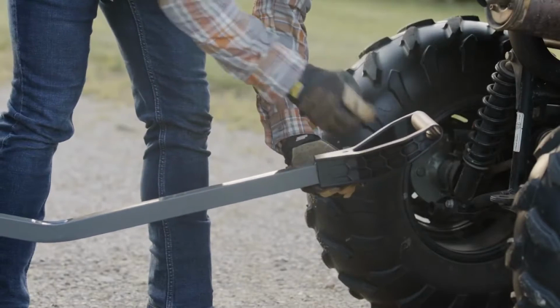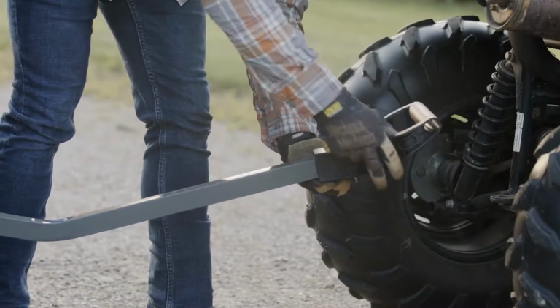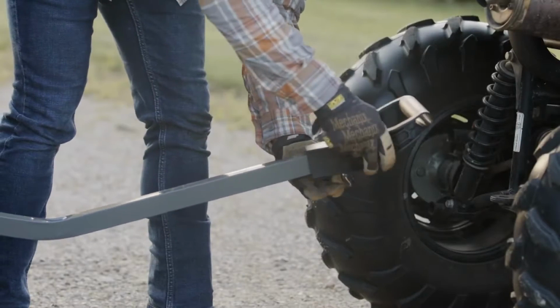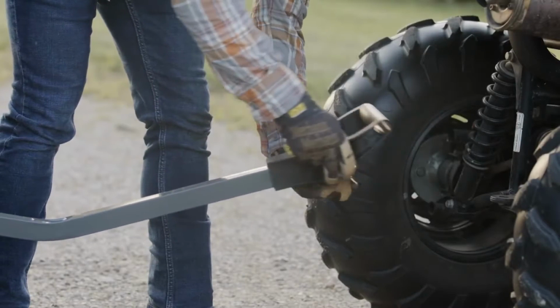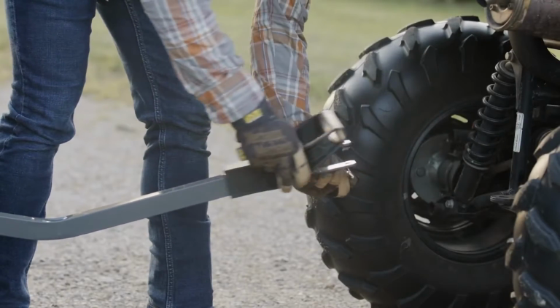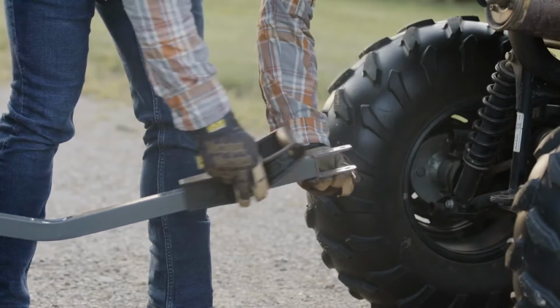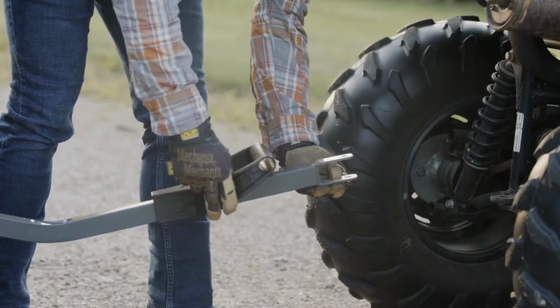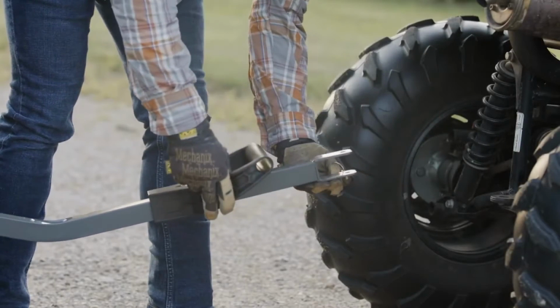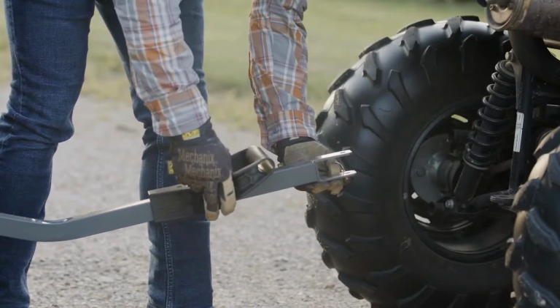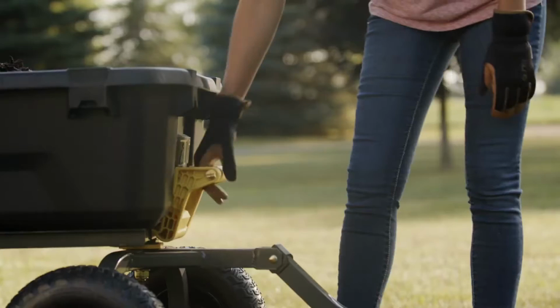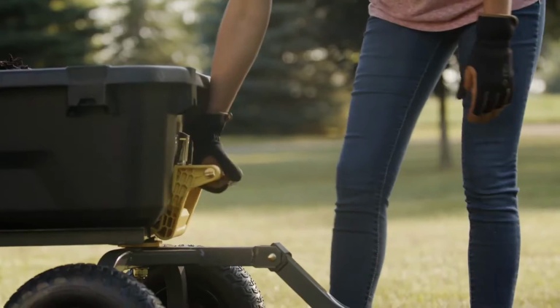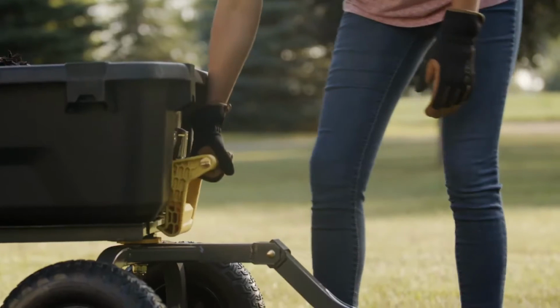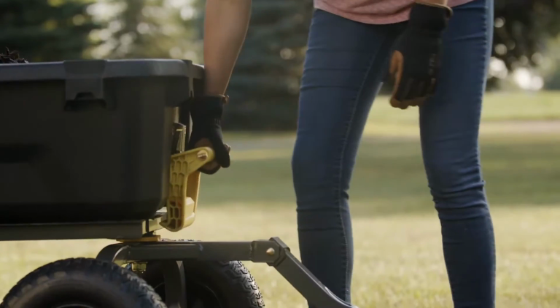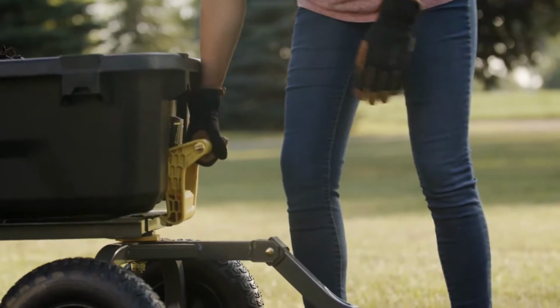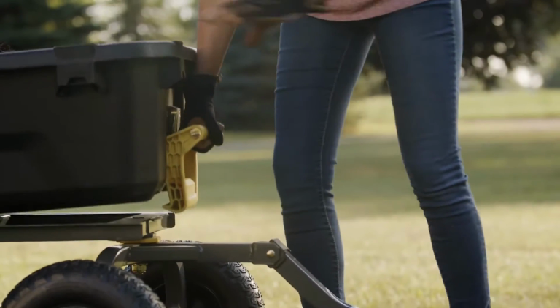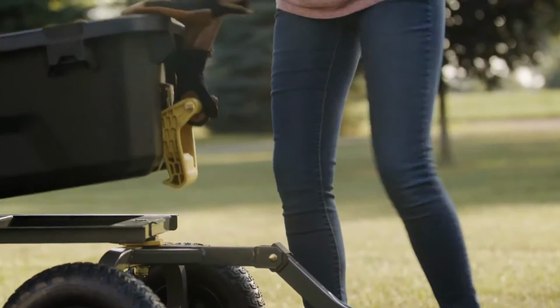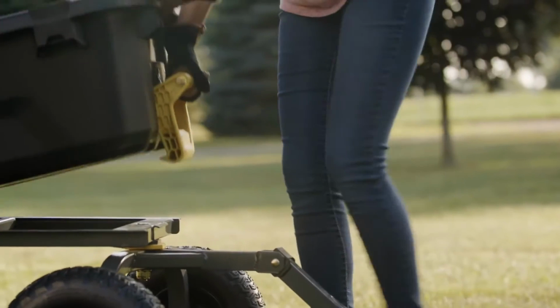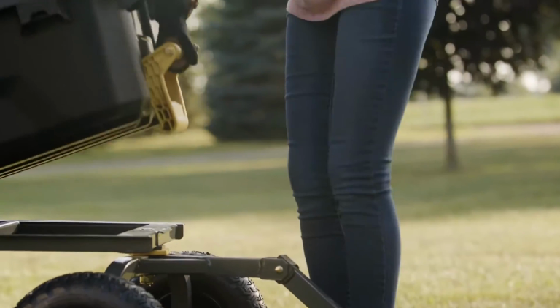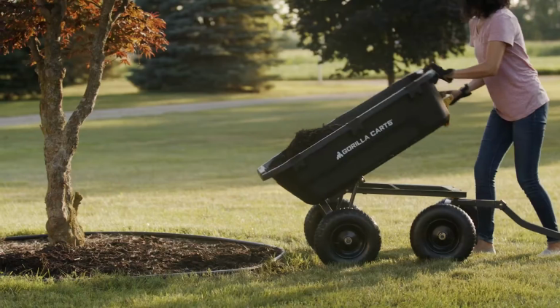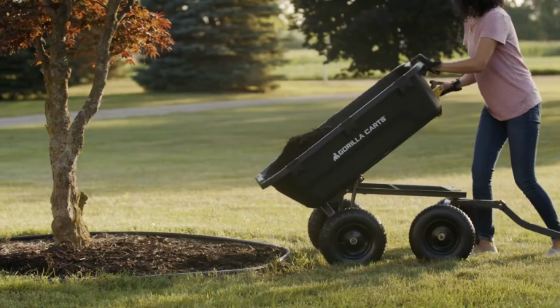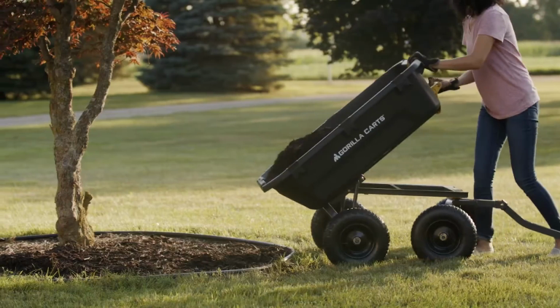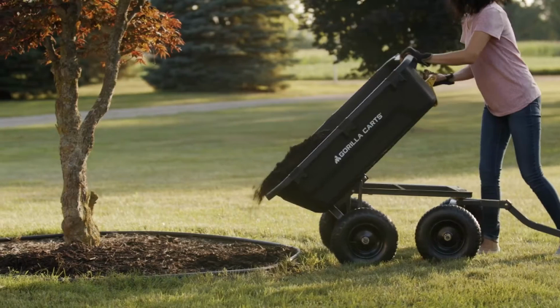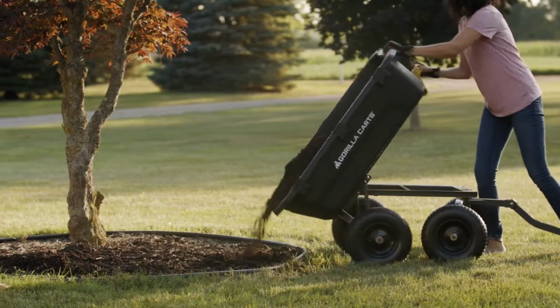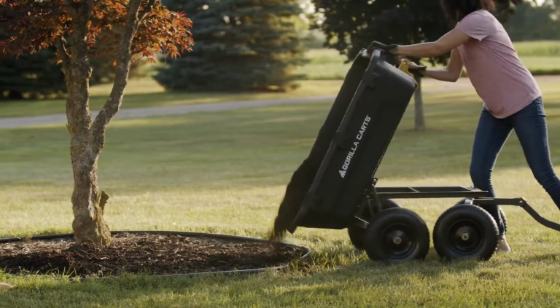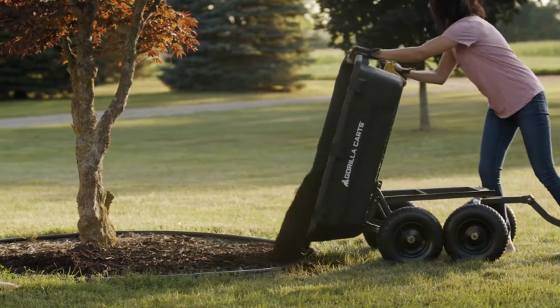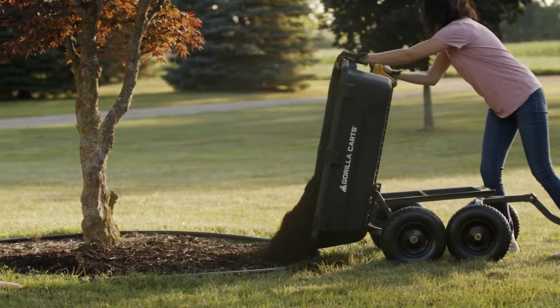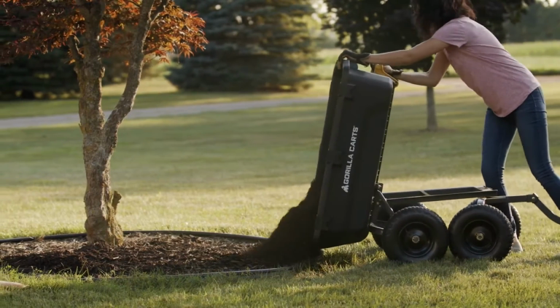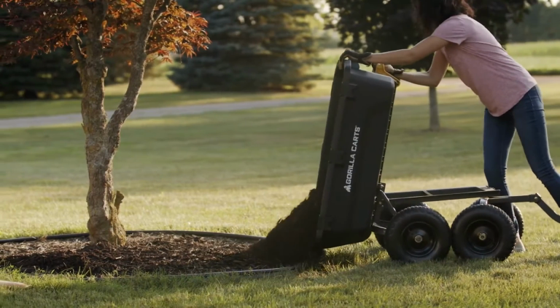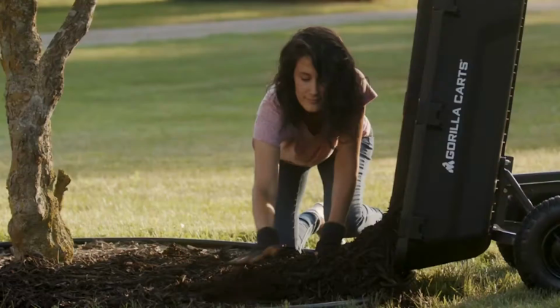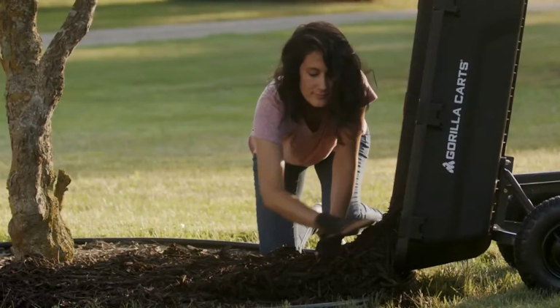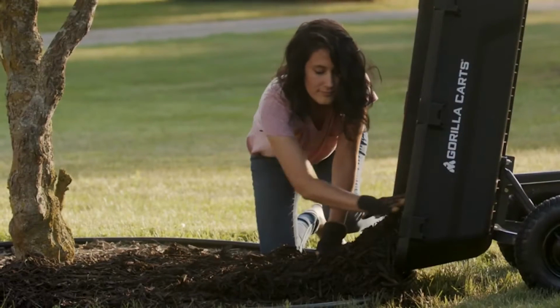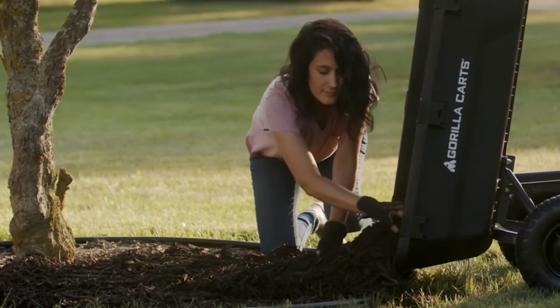Our patented two-in-one trailer hitch handle and quick release dumping system allows contents to be fully dumped with less effort.